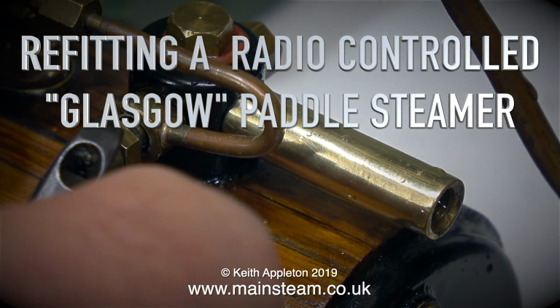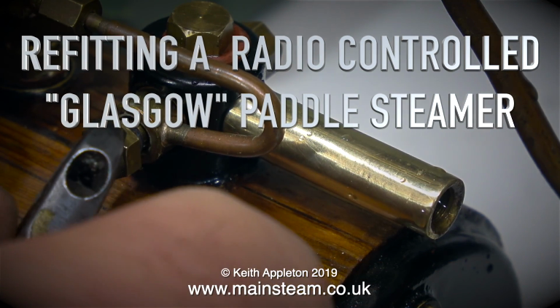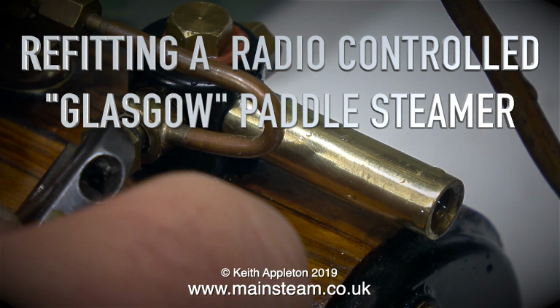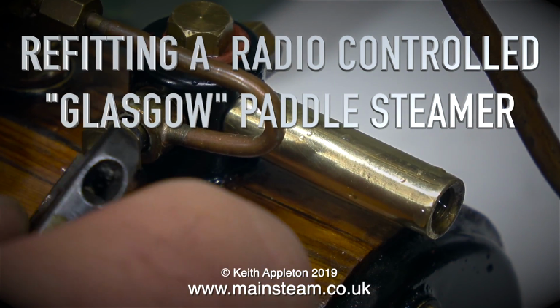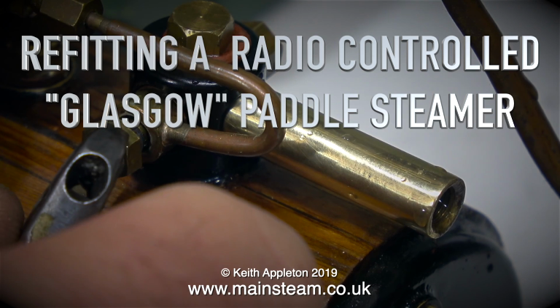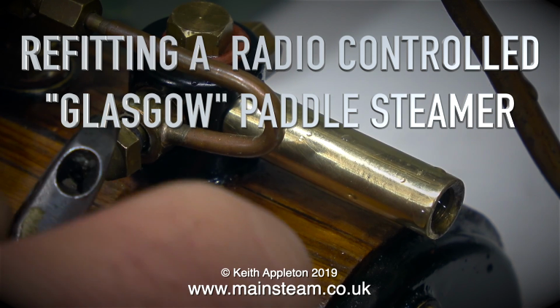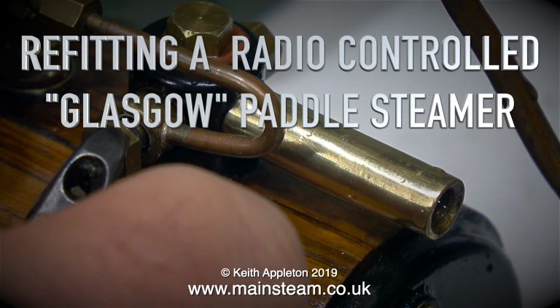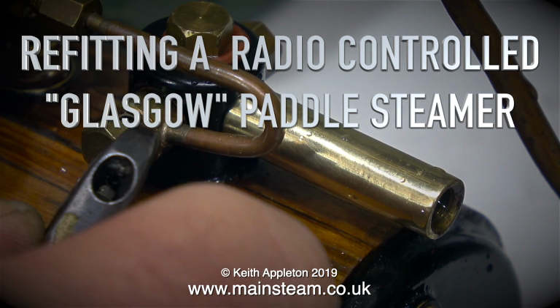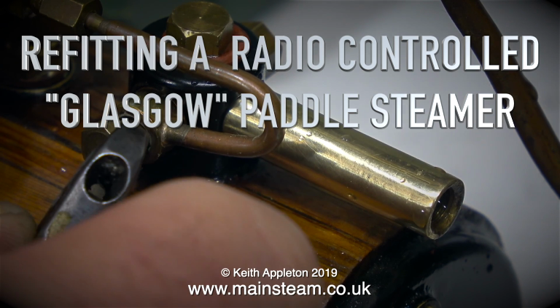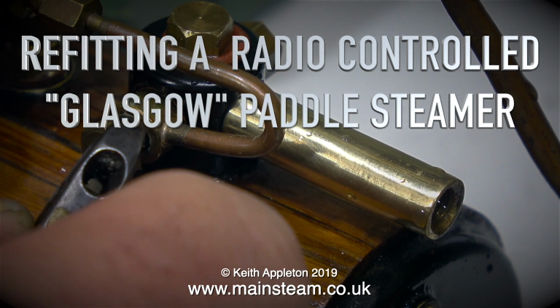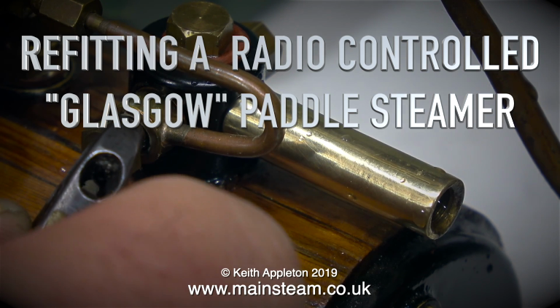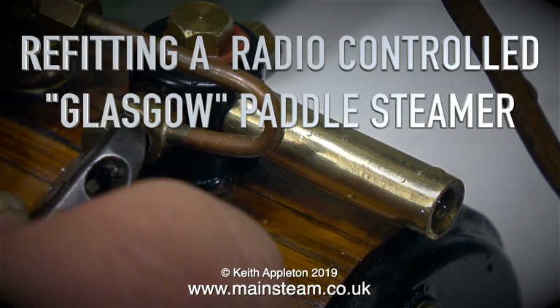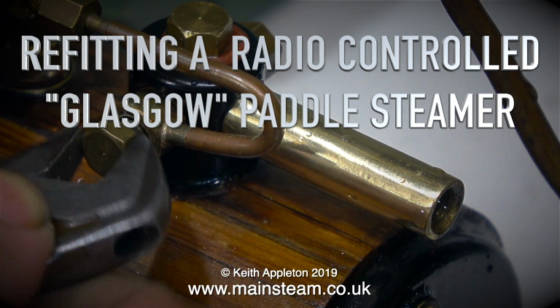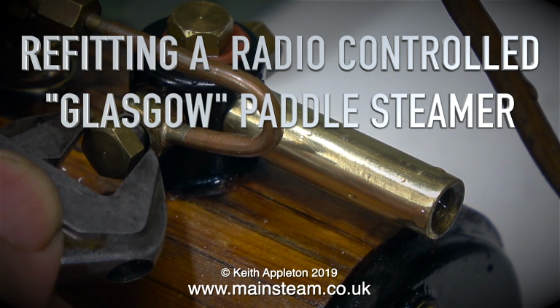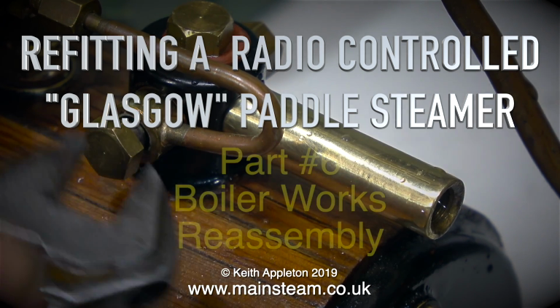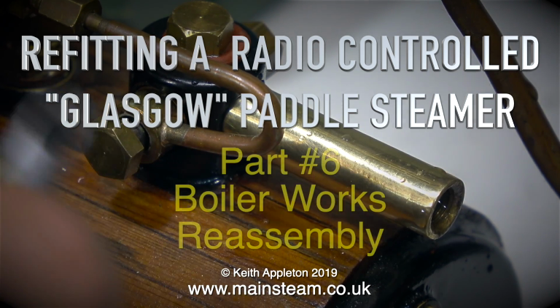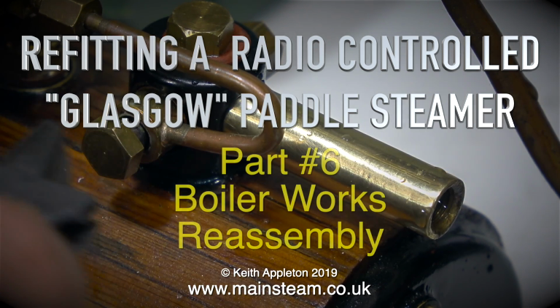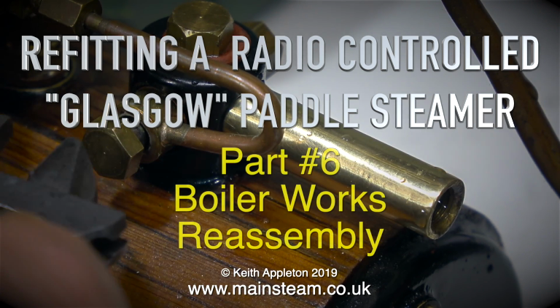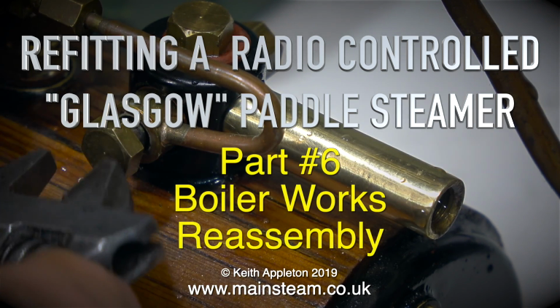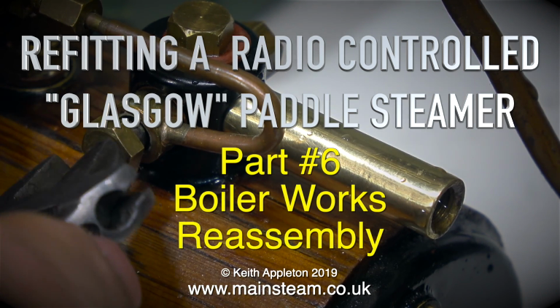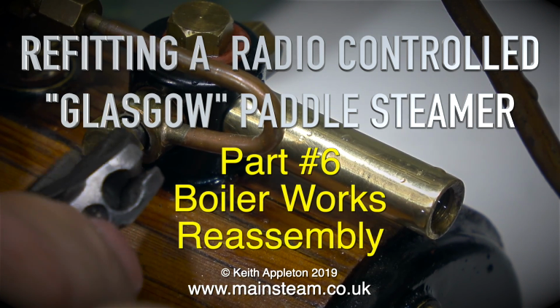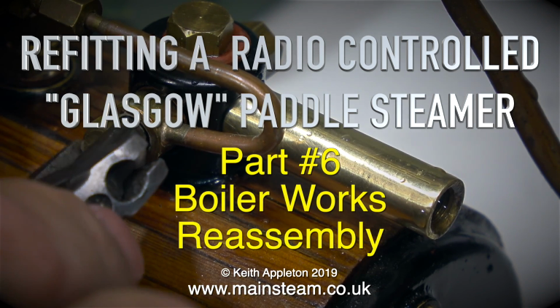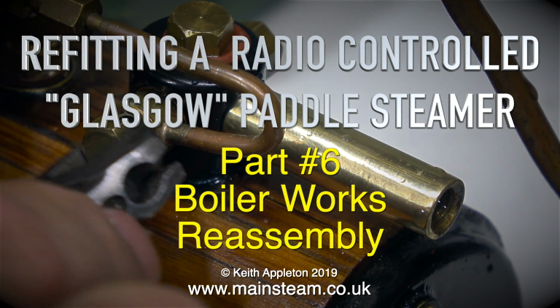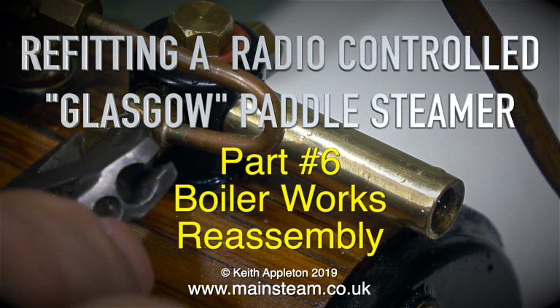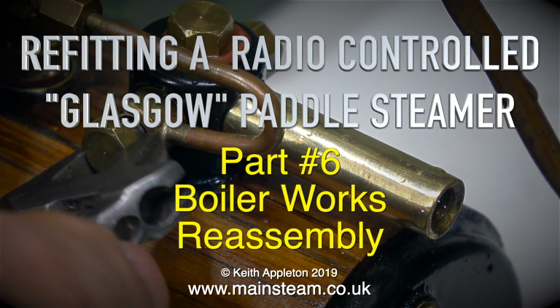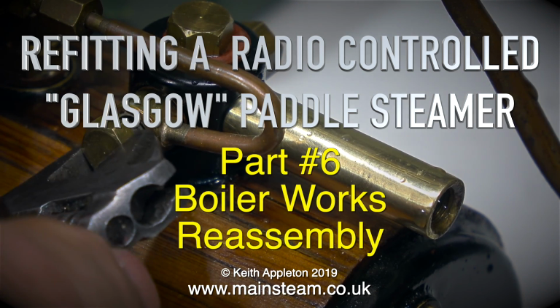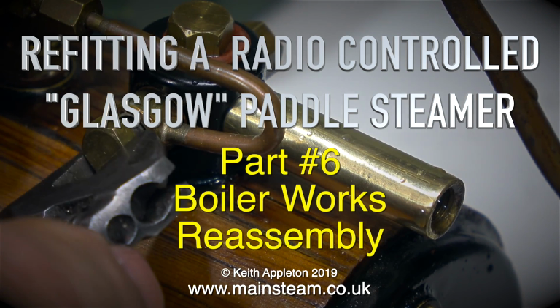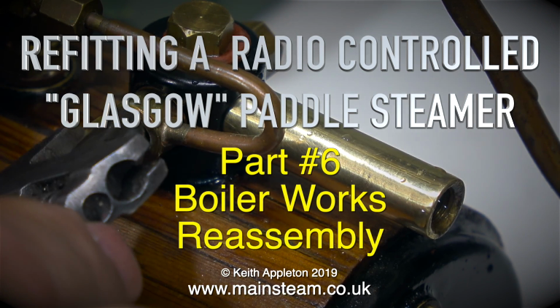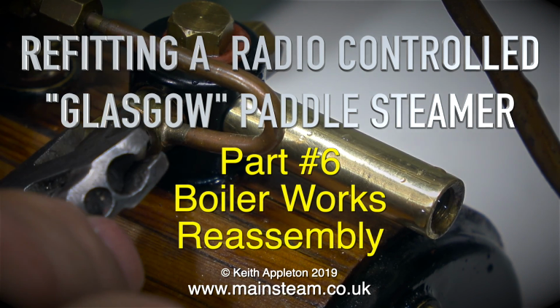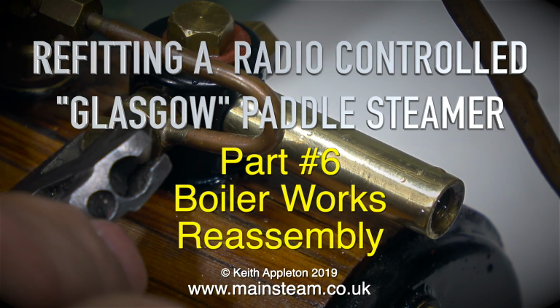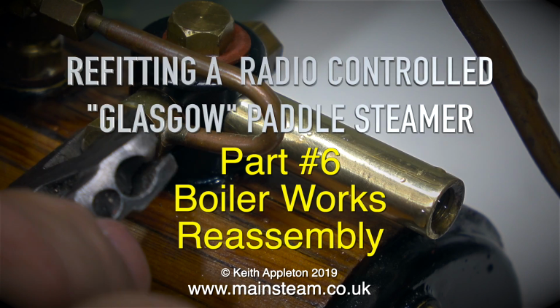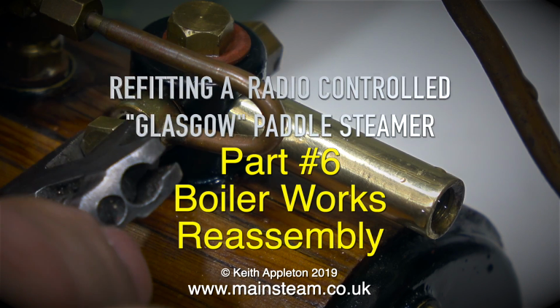Re-fitting a radio-controlled Glasgow paddle steamer. This is part six: boiler works and re-assembly.